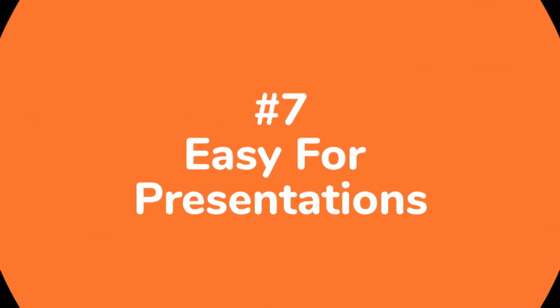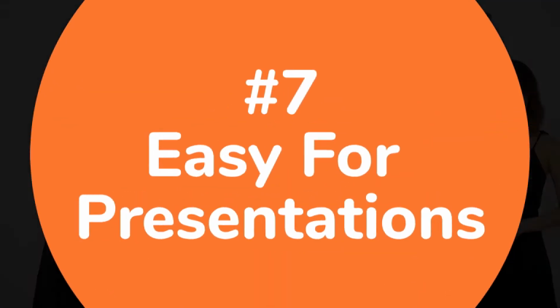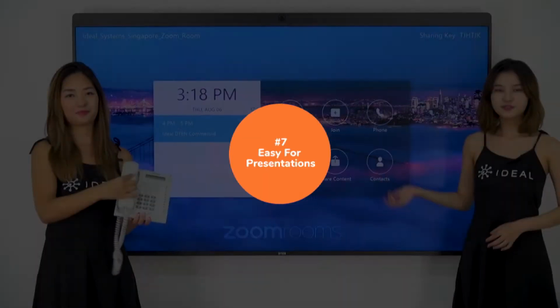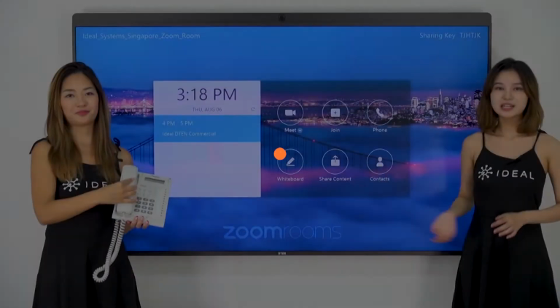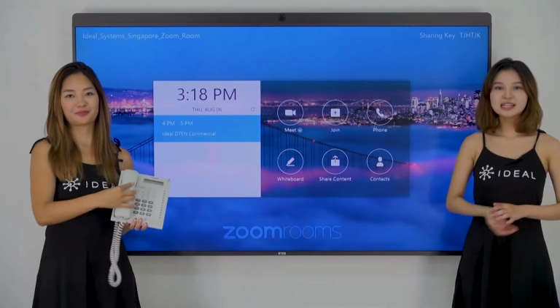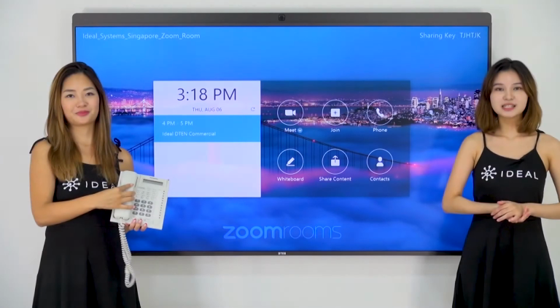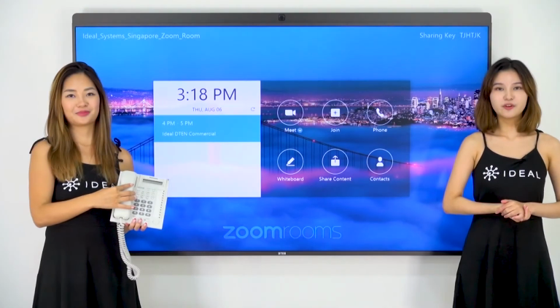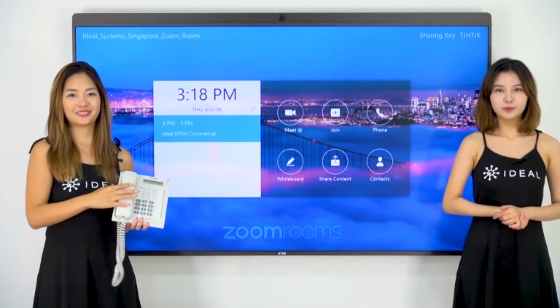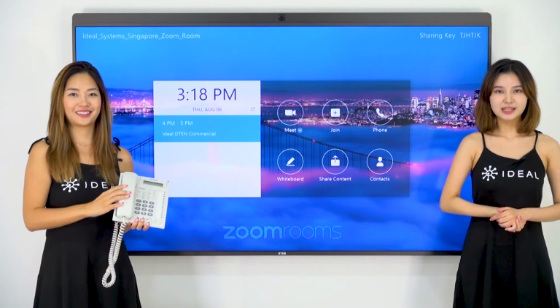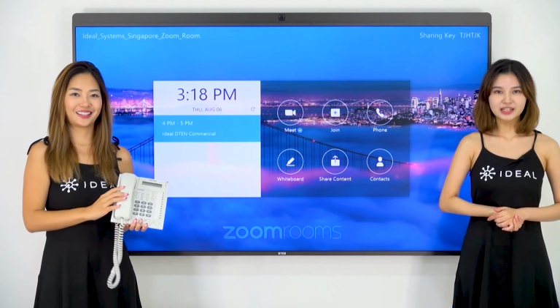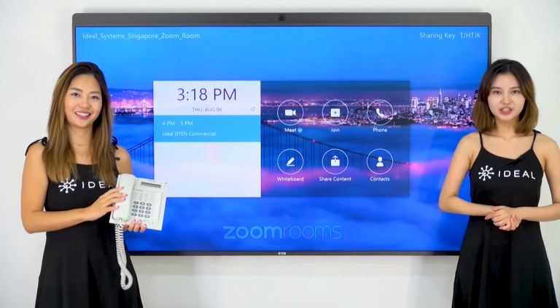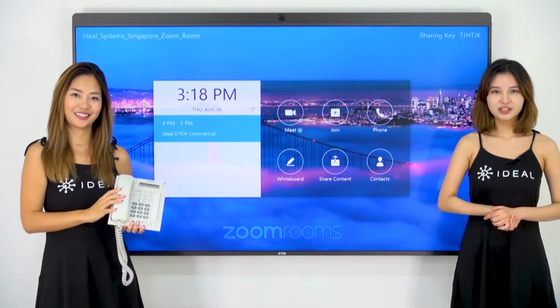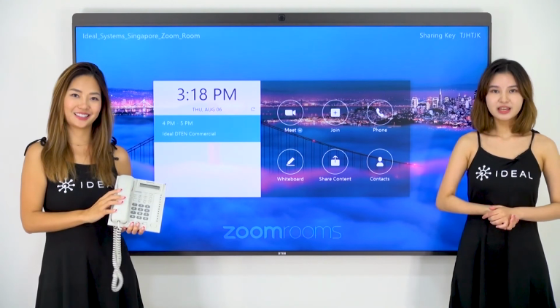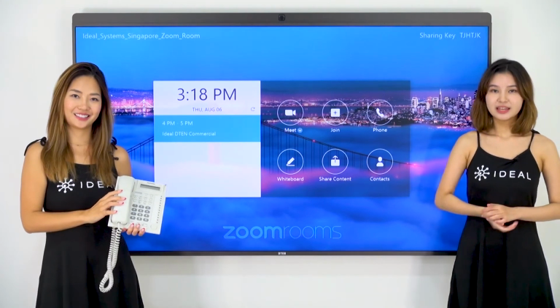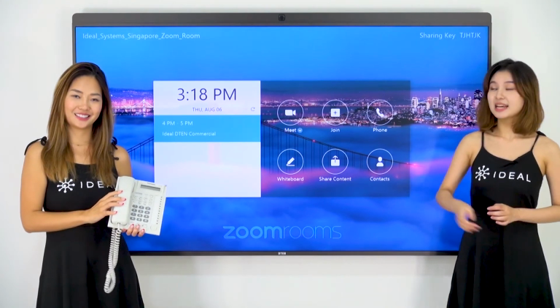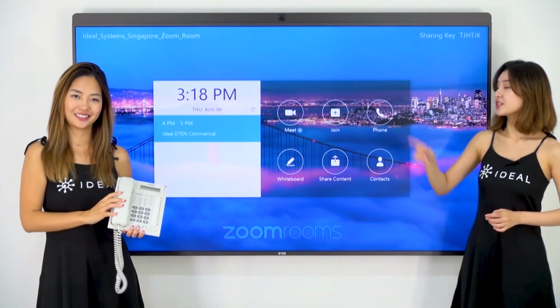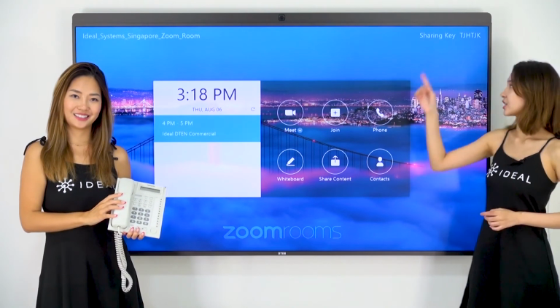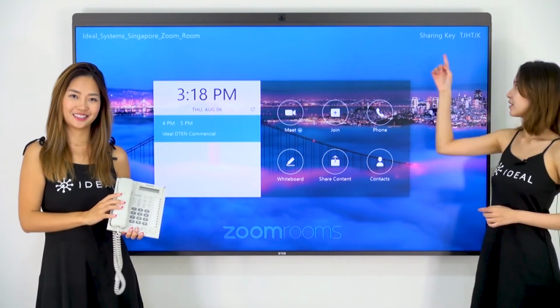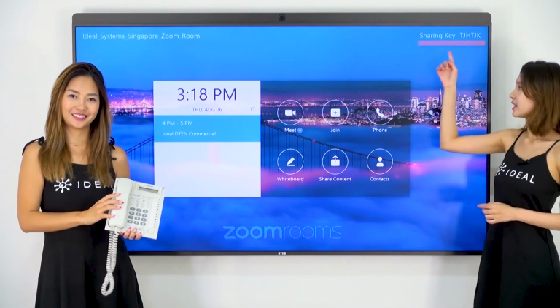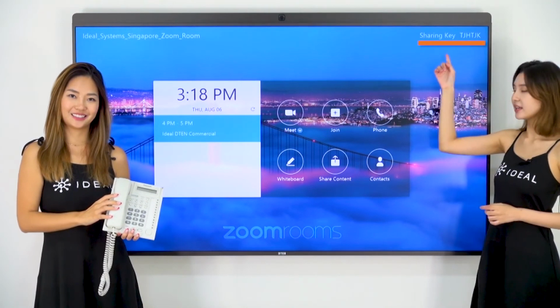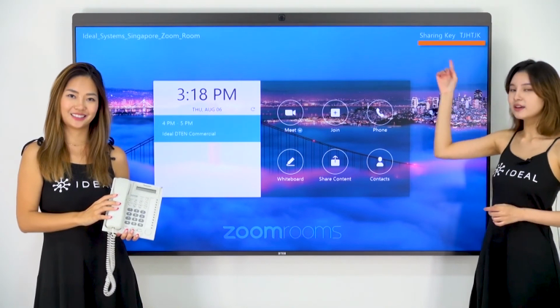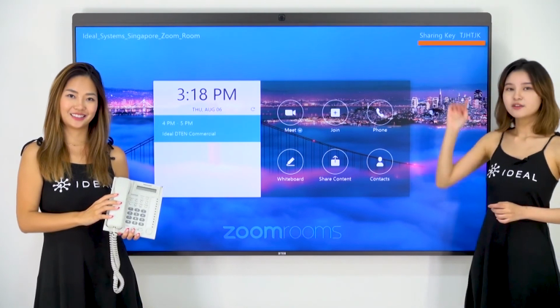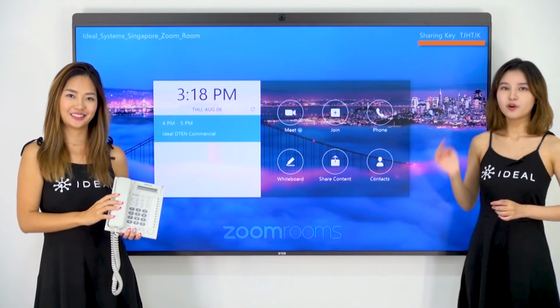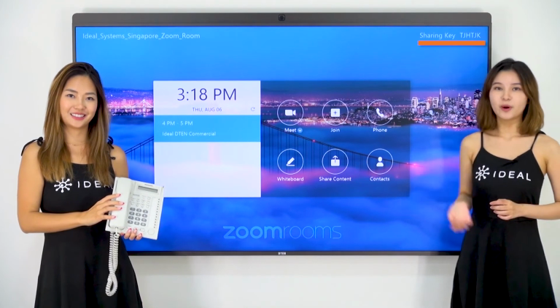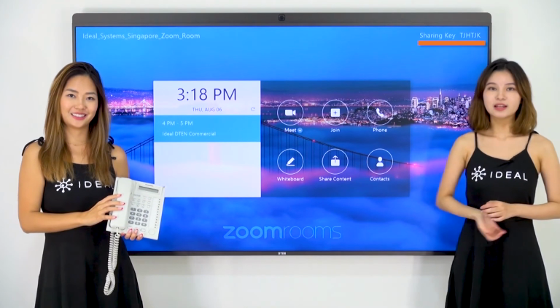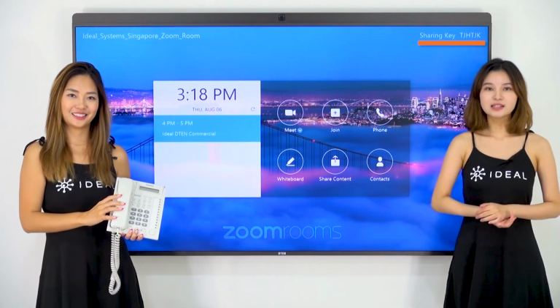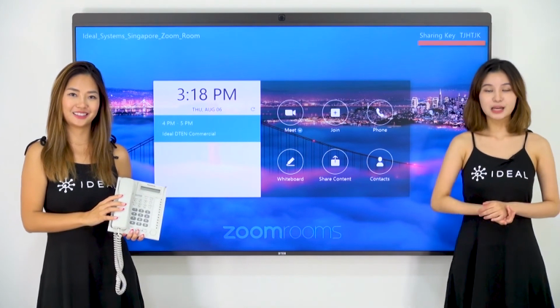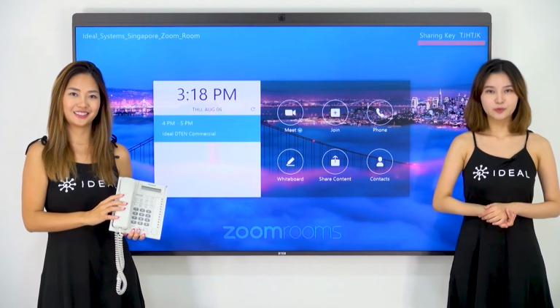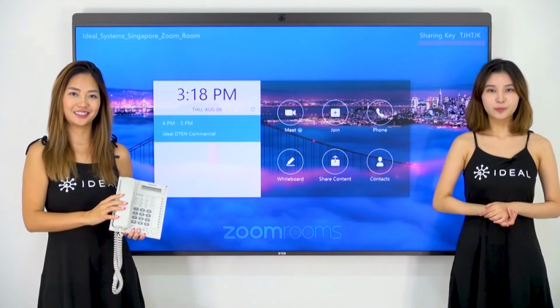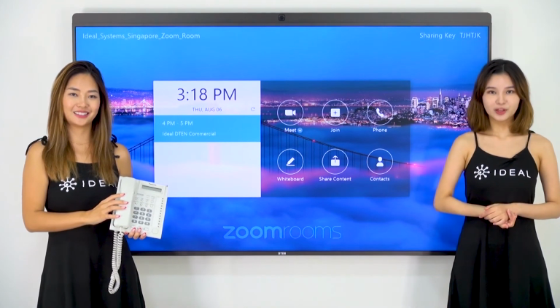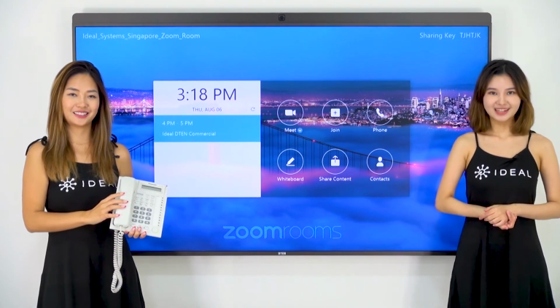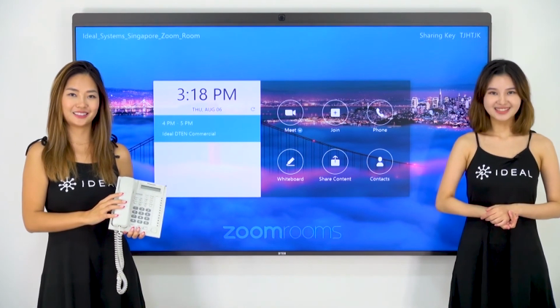It's really easy for presentation. It has a sharing key for wireless laptop connection.